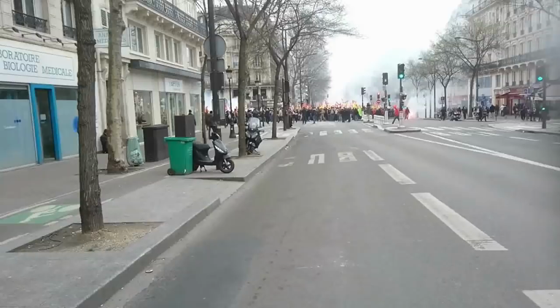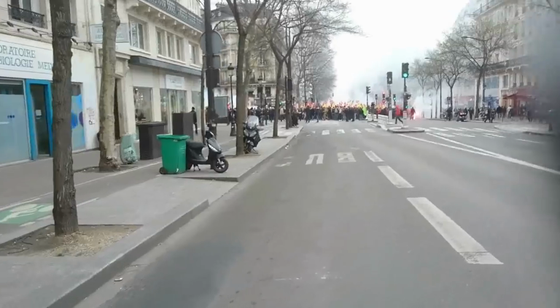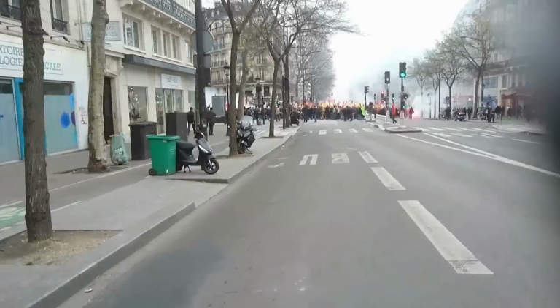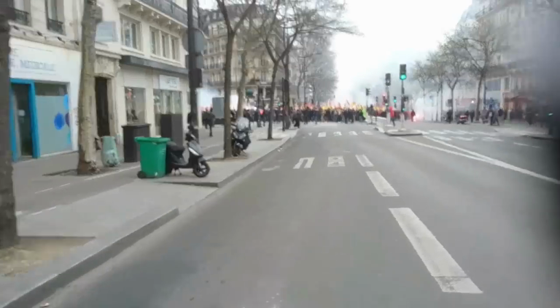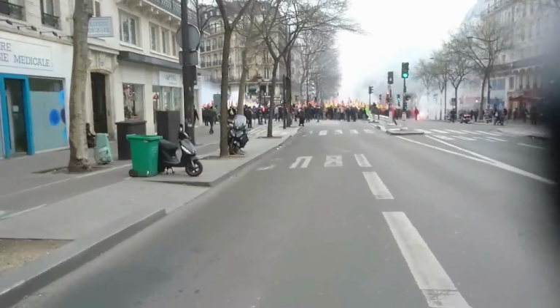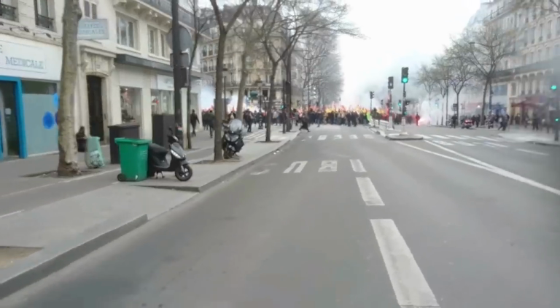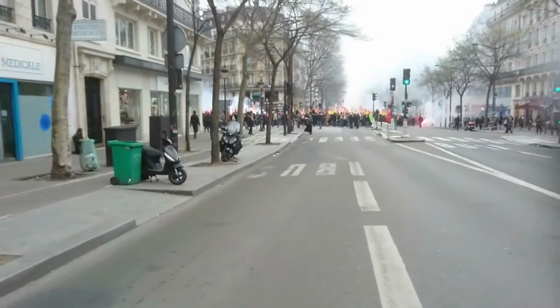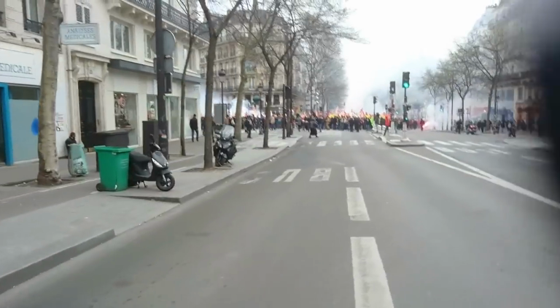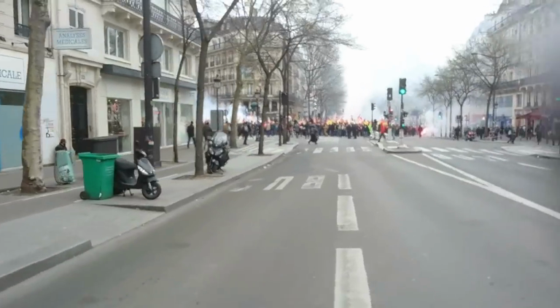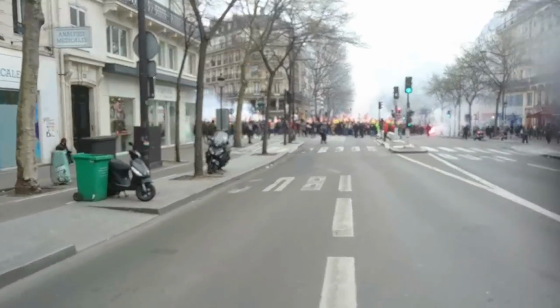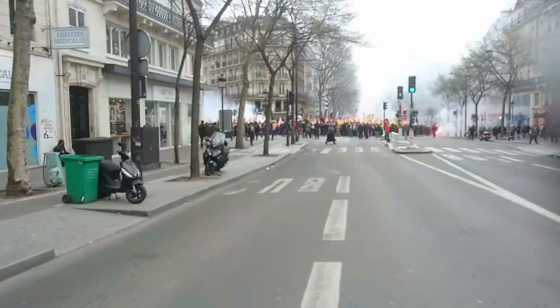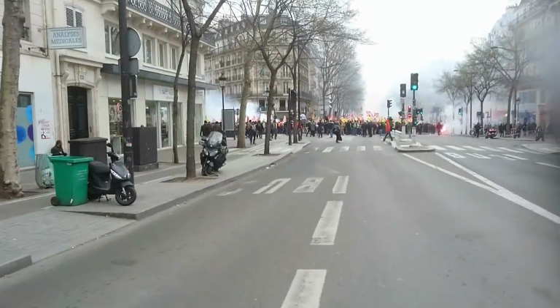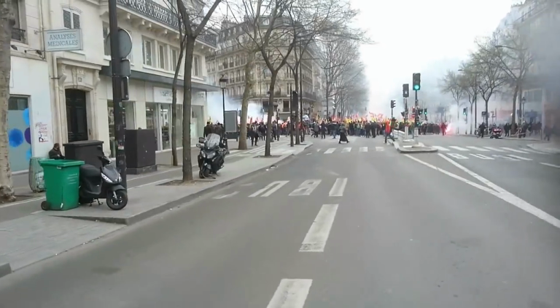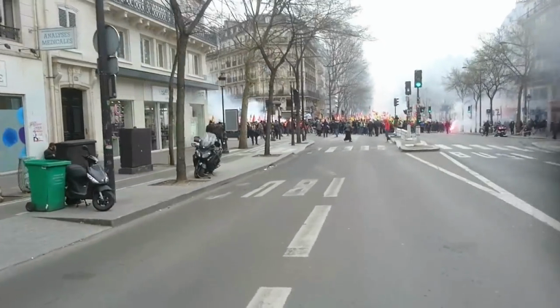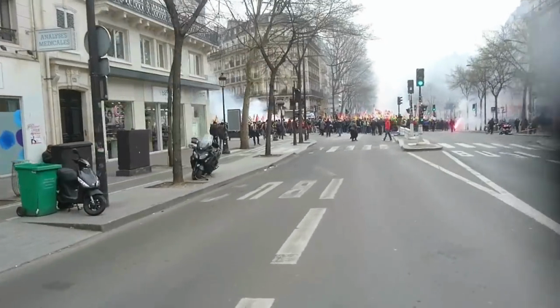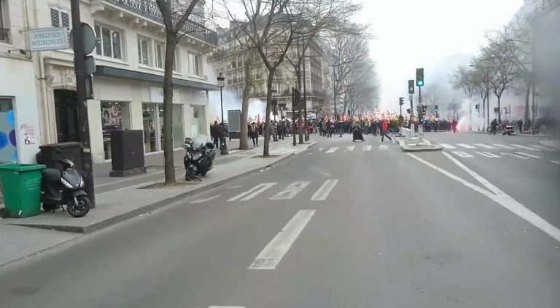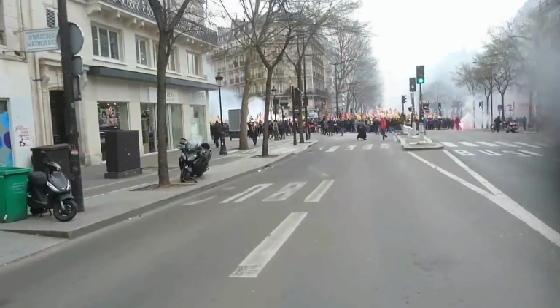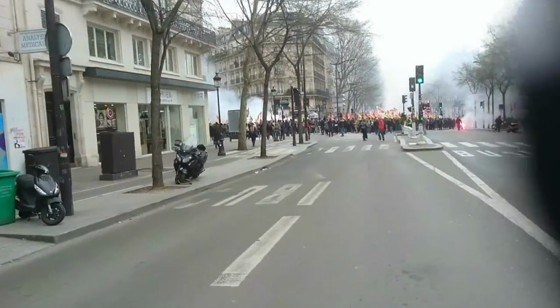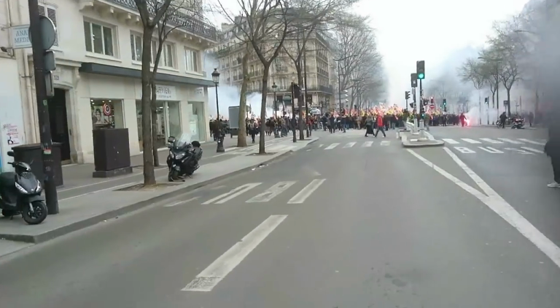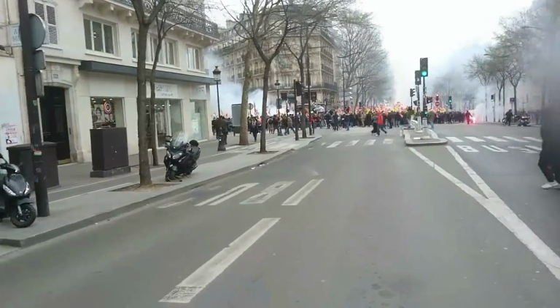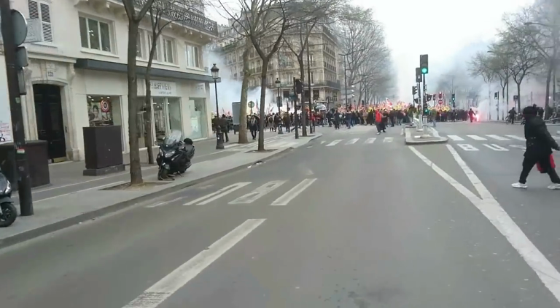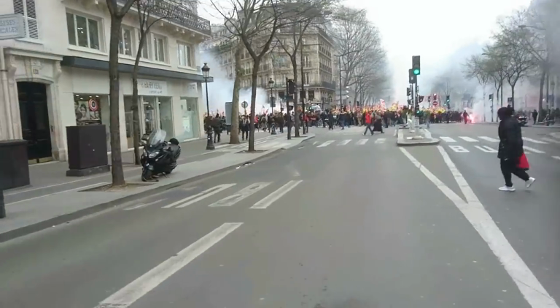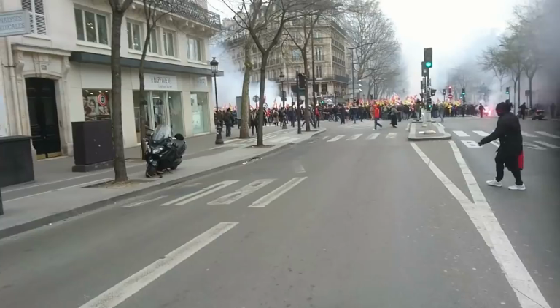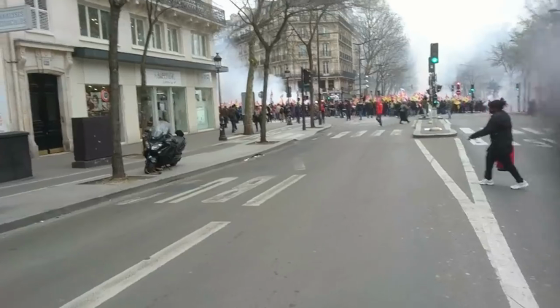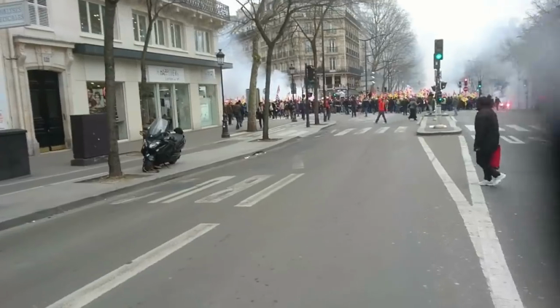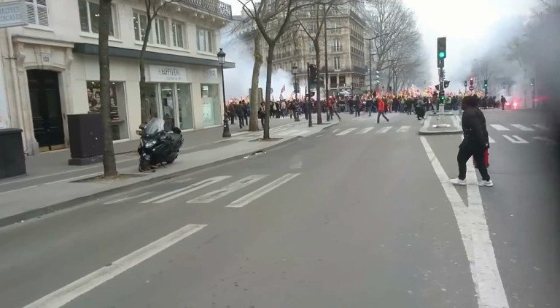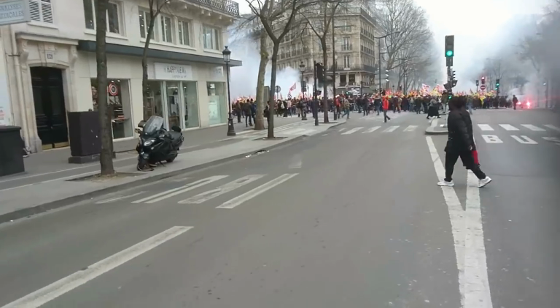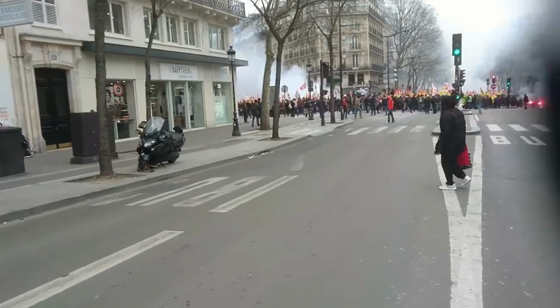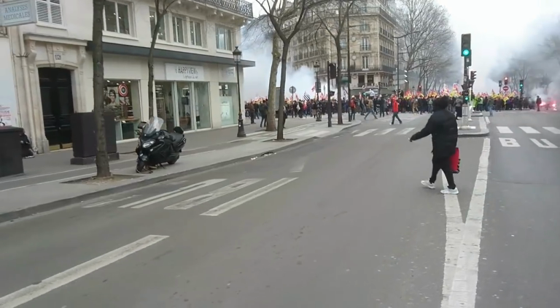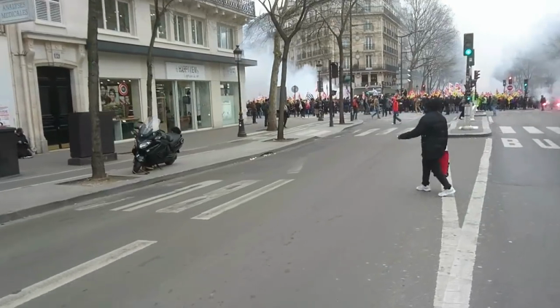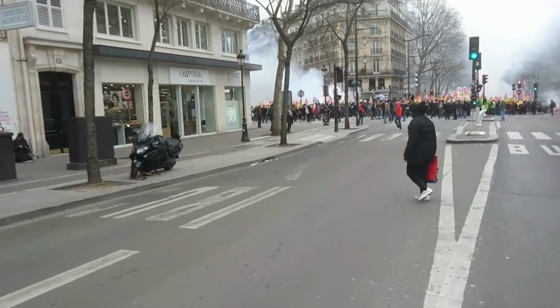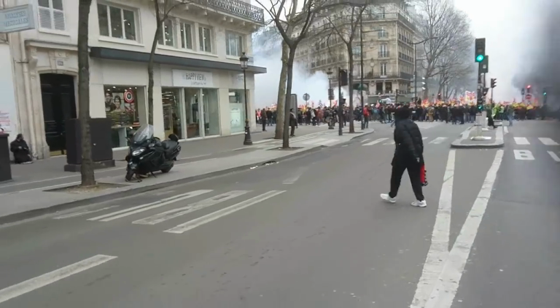I don't know if this was such a good idea to walk — looks like I've just met the strikes.